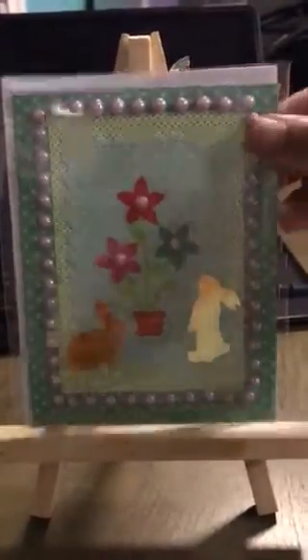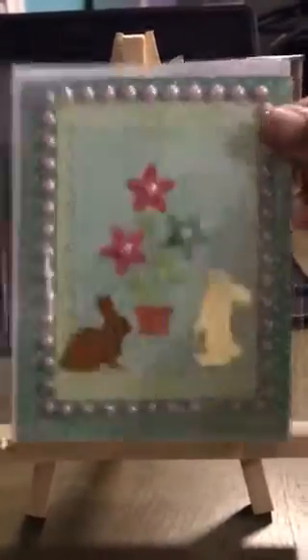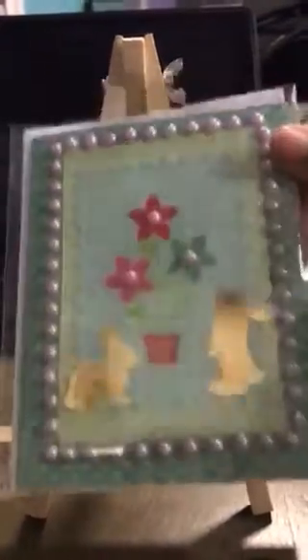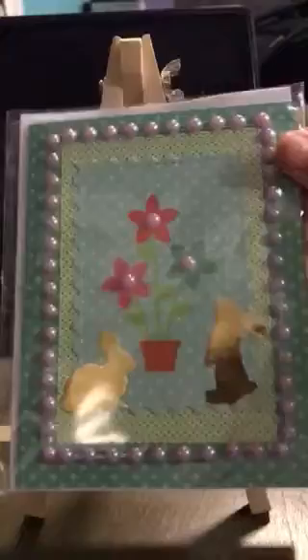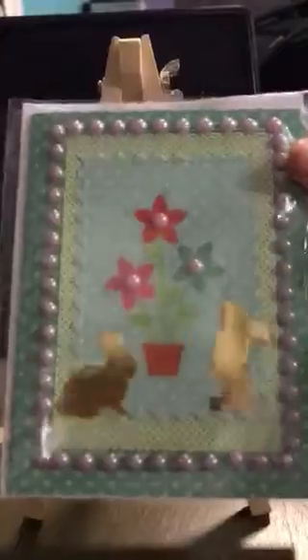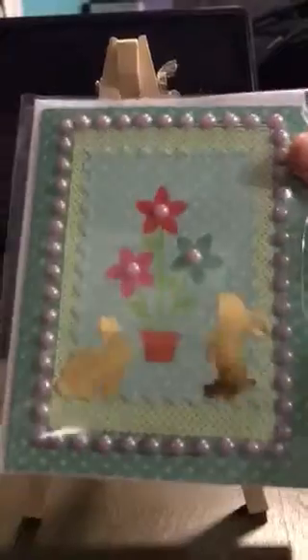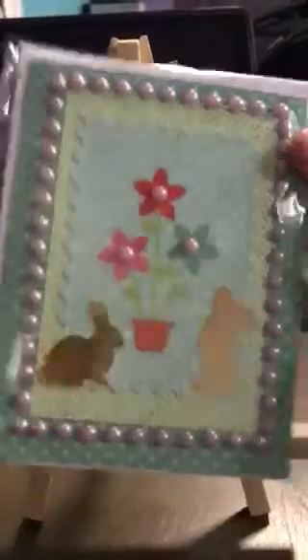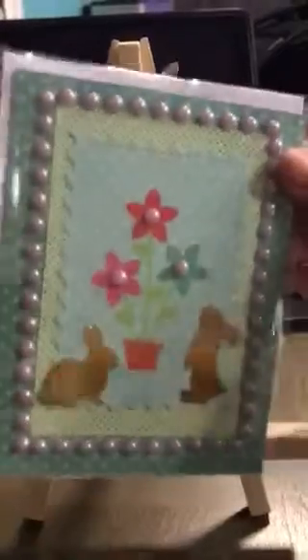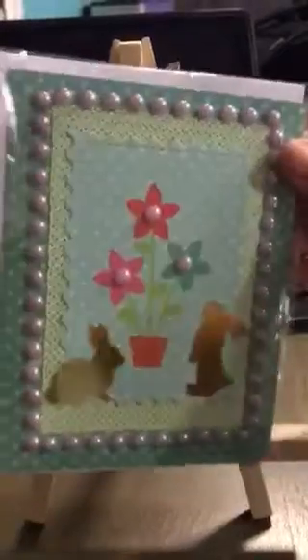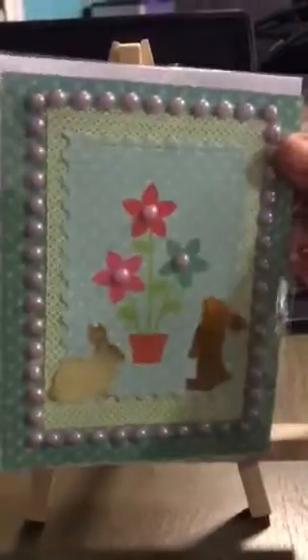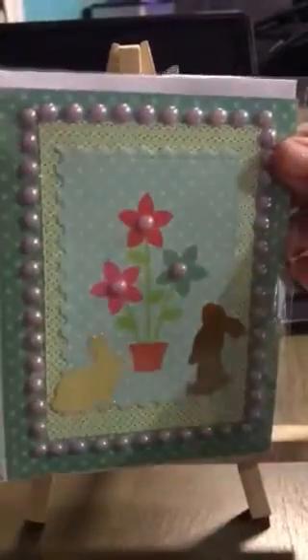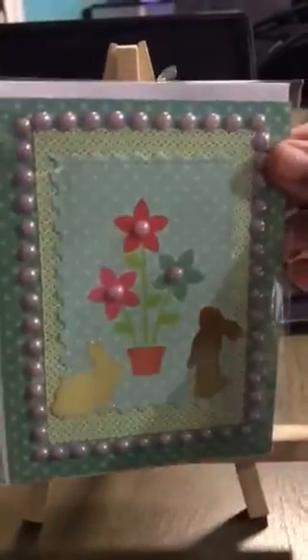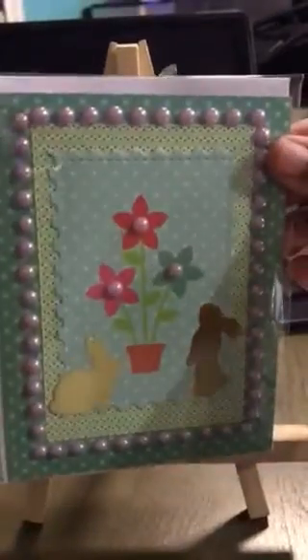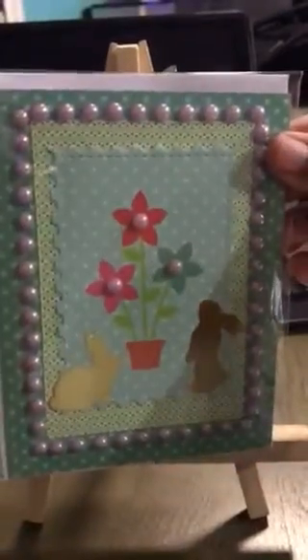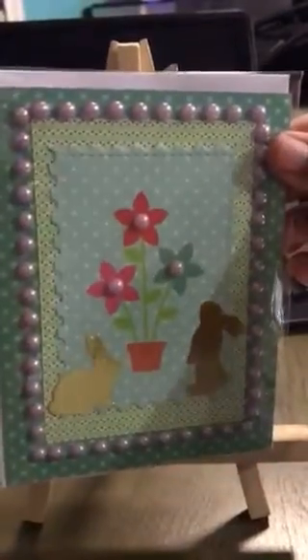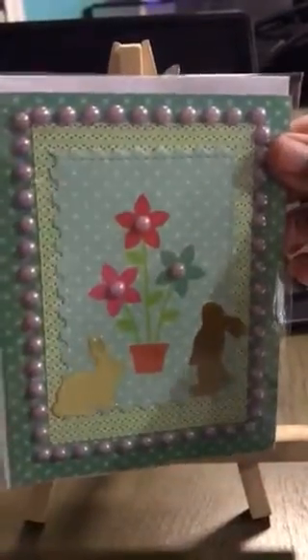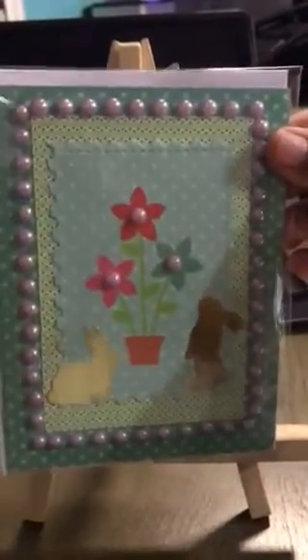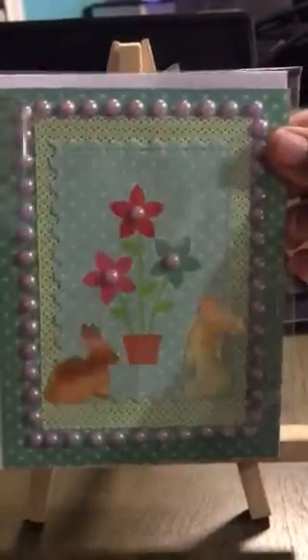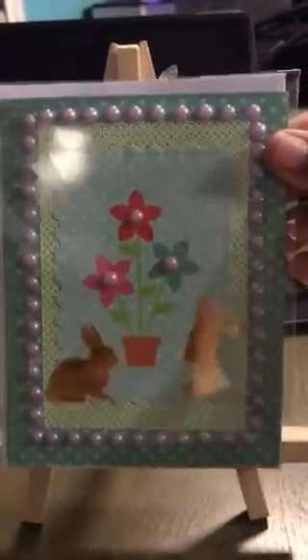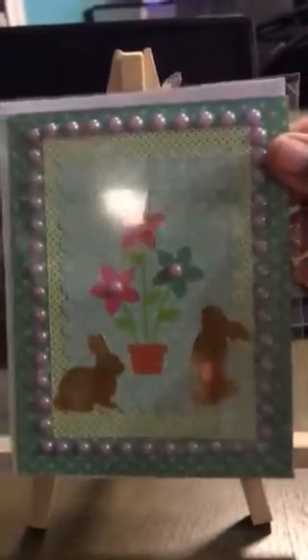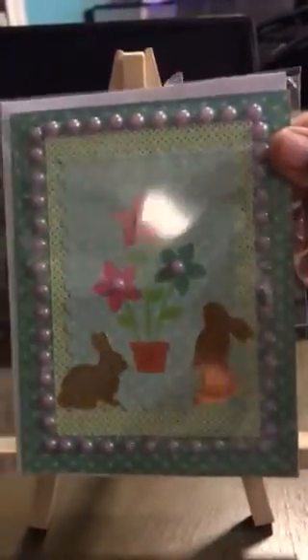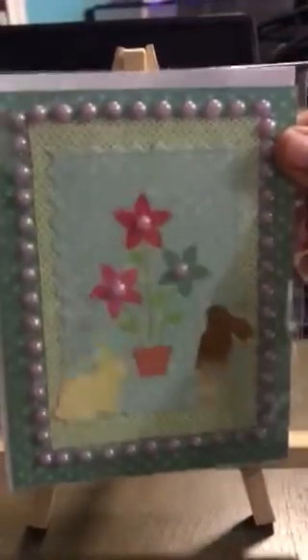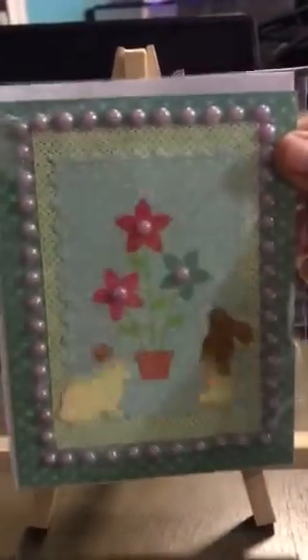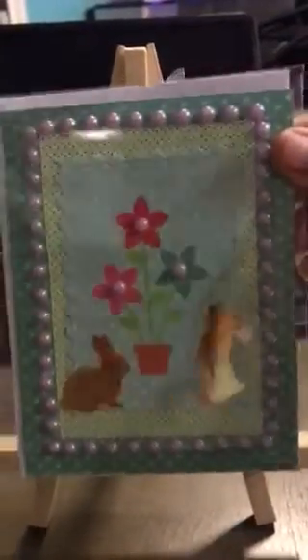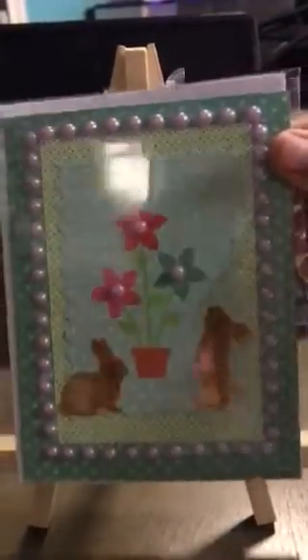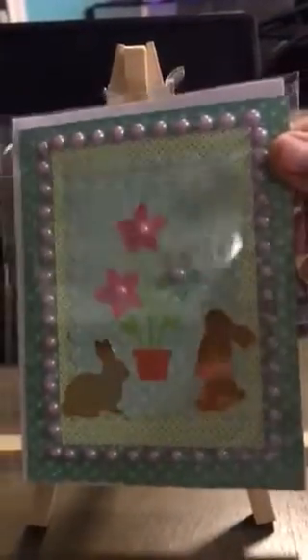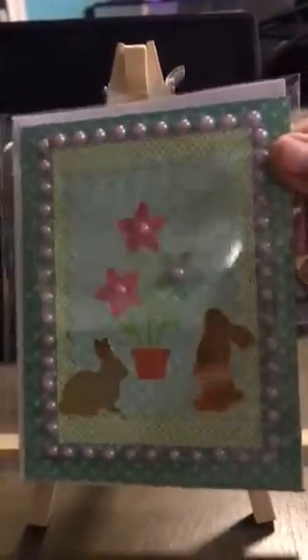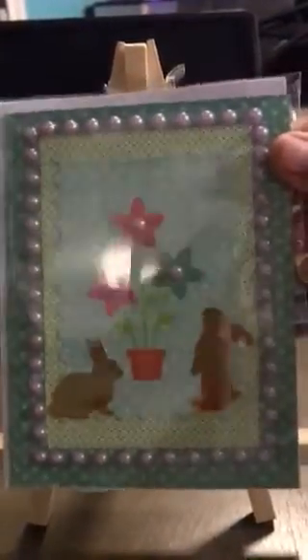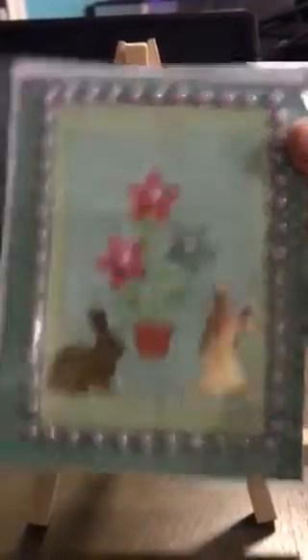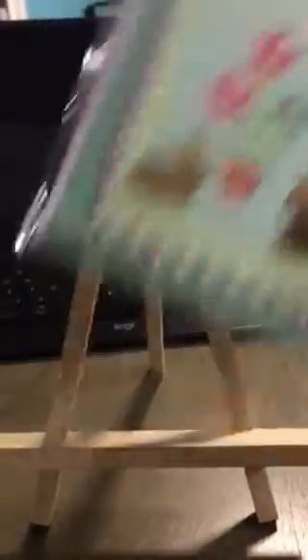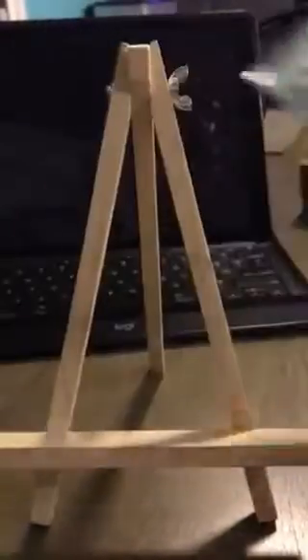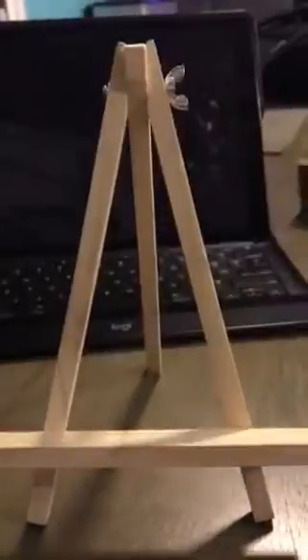Here's the first one. I had those stickers from last year, the little bunnies, so I thought I'd add them.